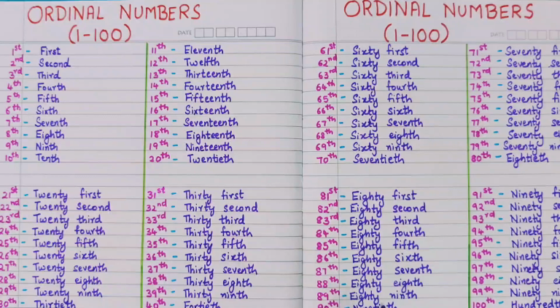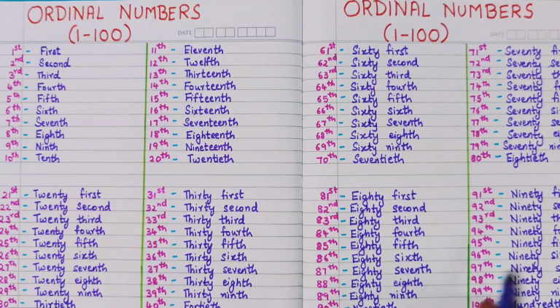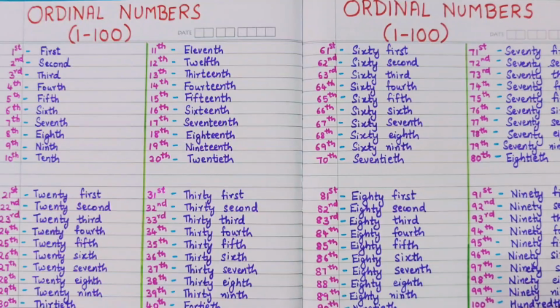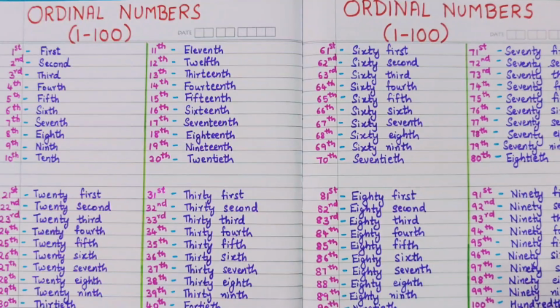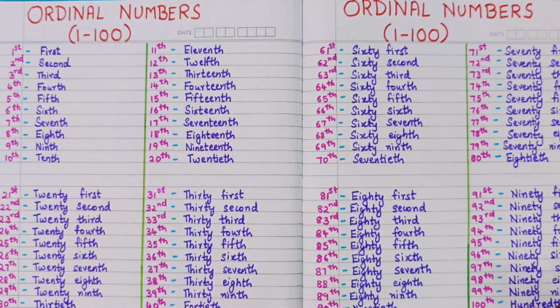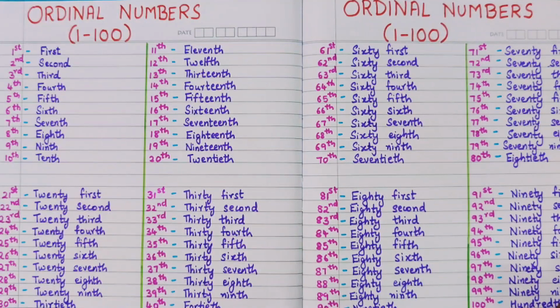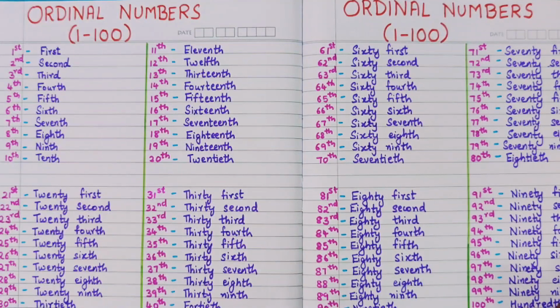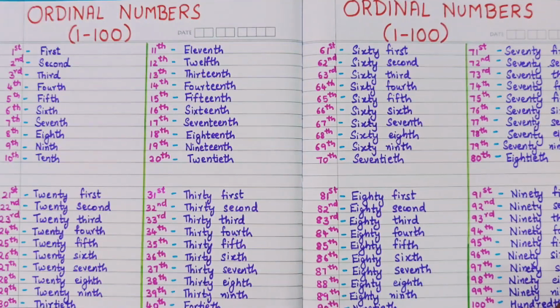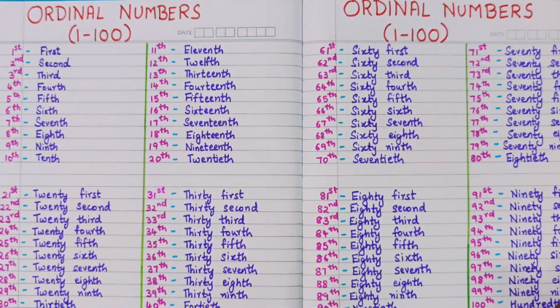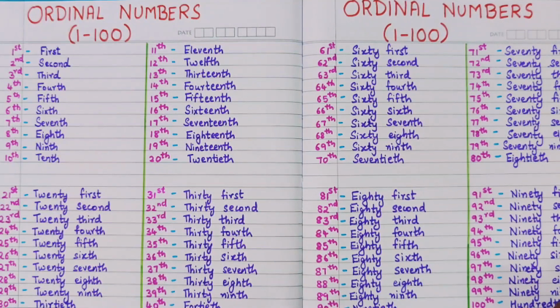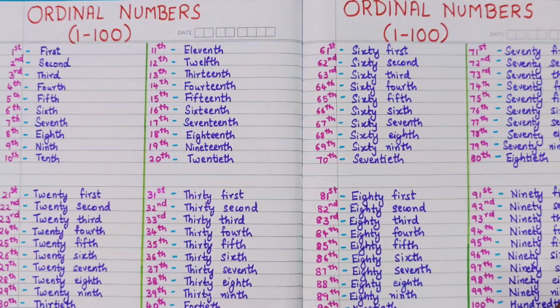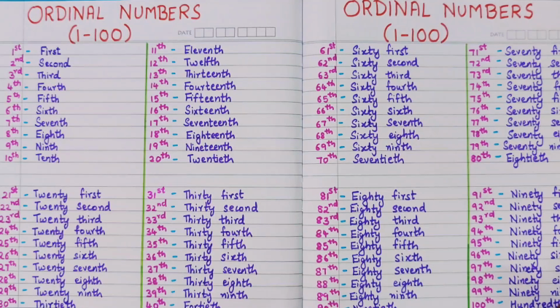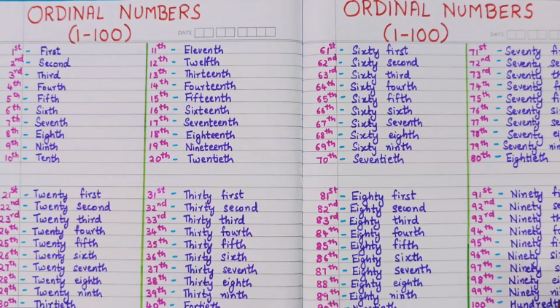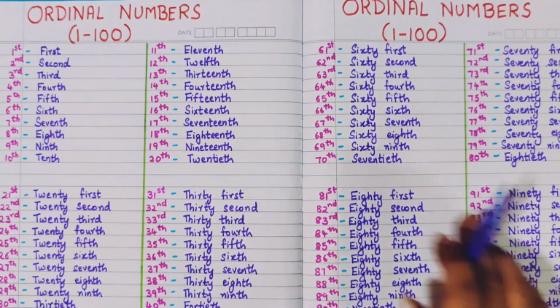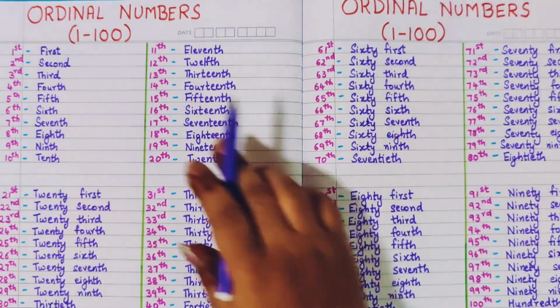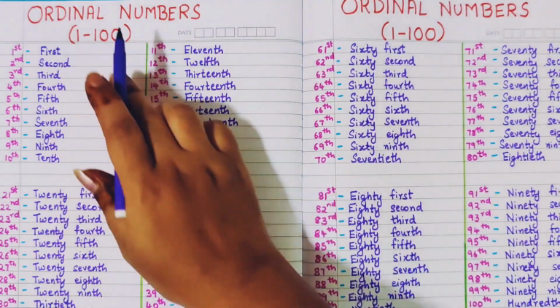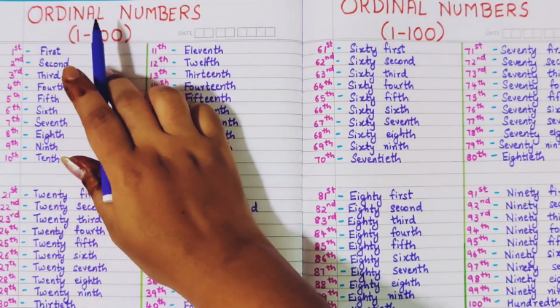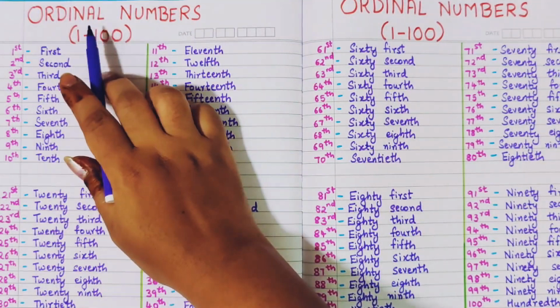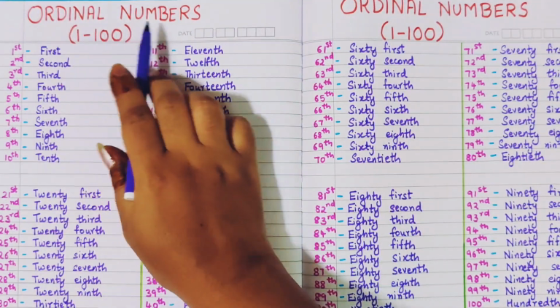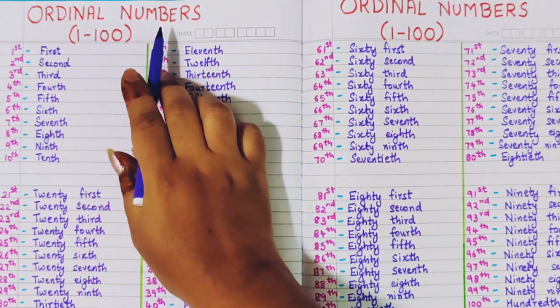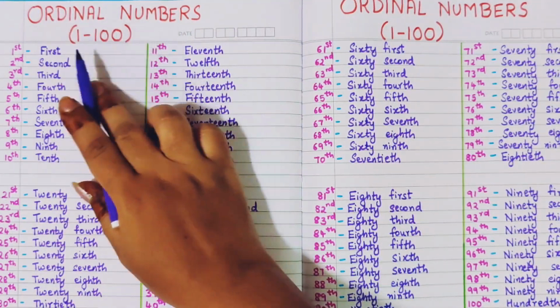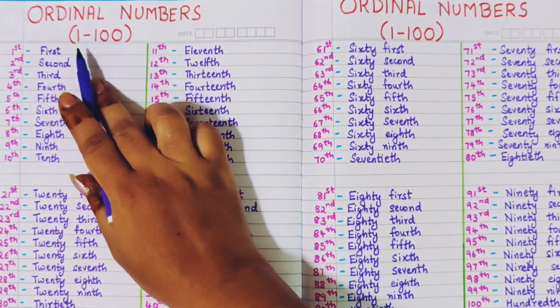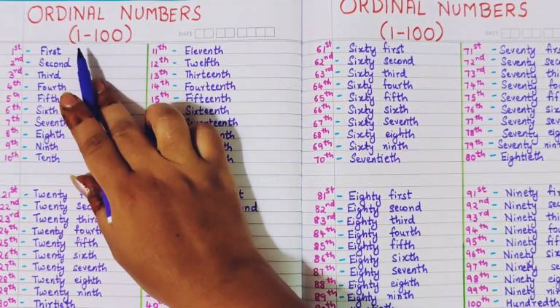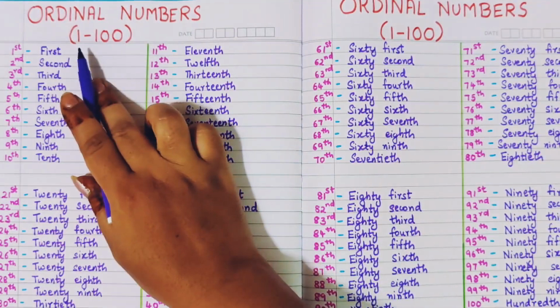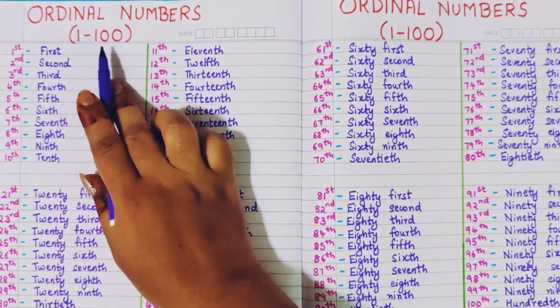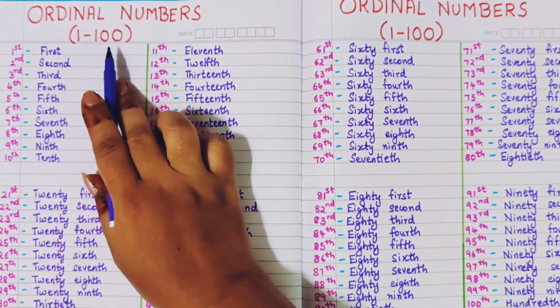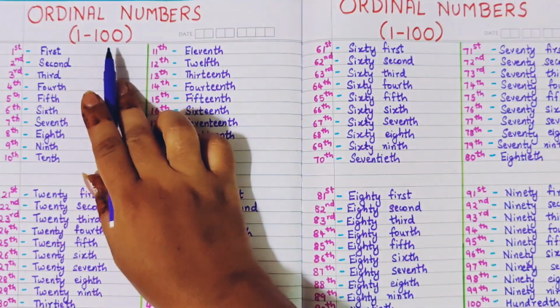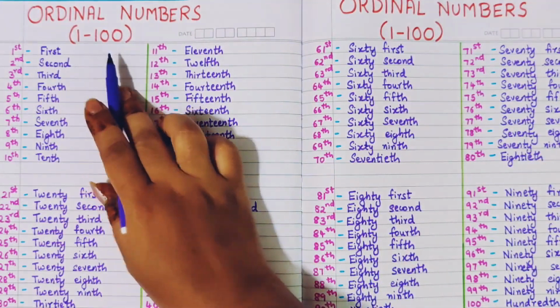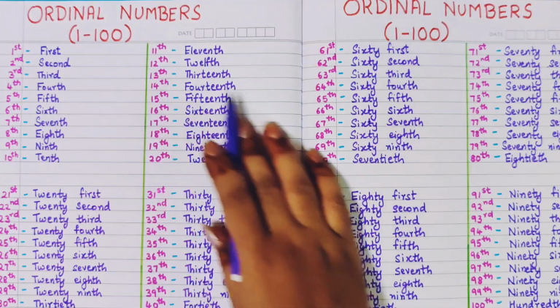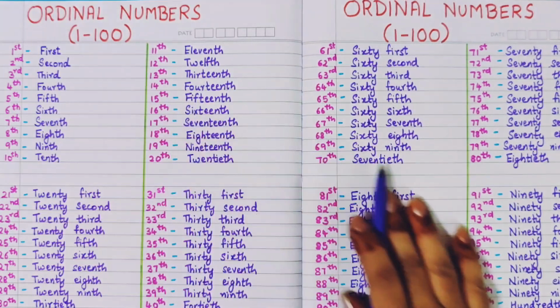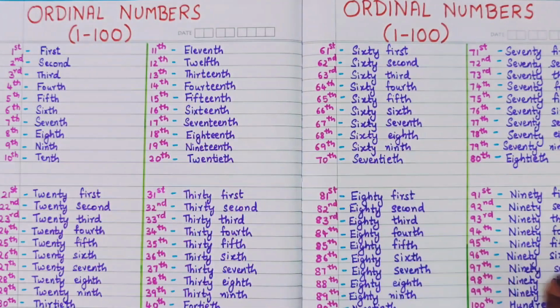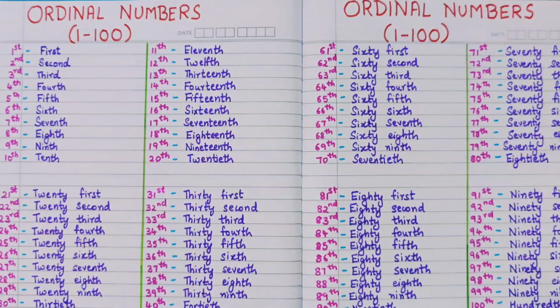Hi everyone, welcome back. Today we are going to learn the reading of ordinal numbers from 1 to 100.